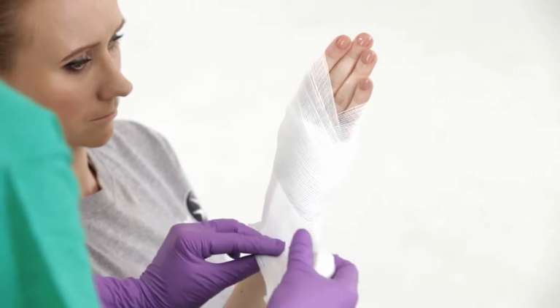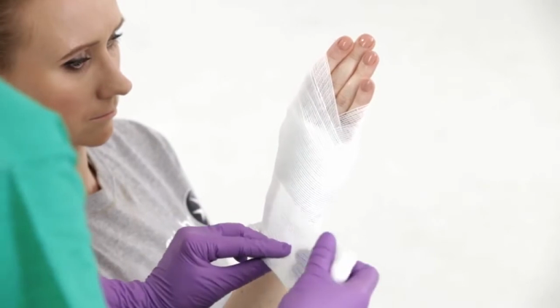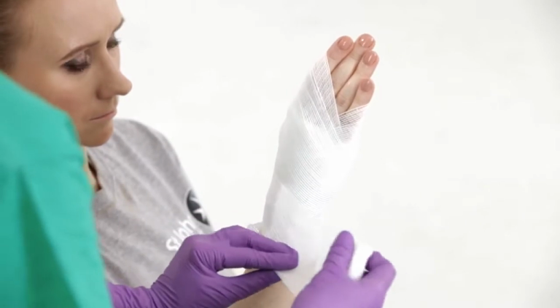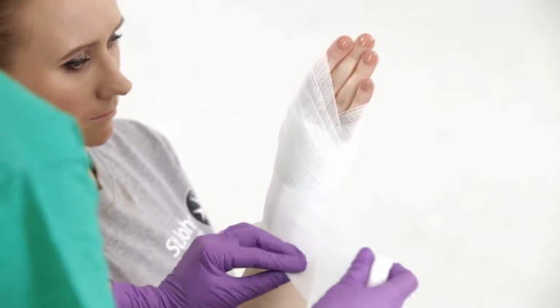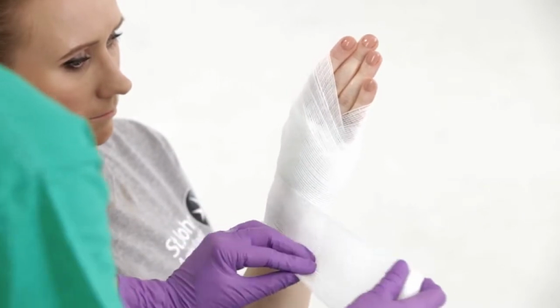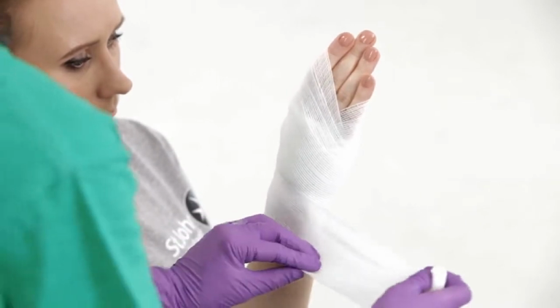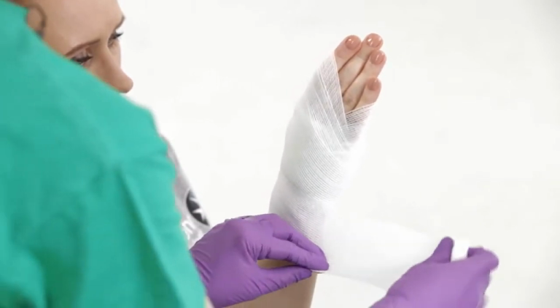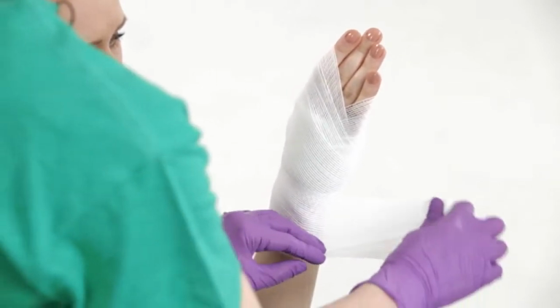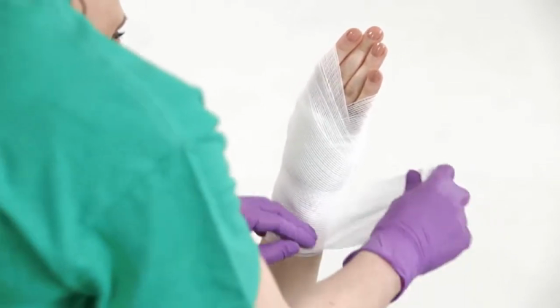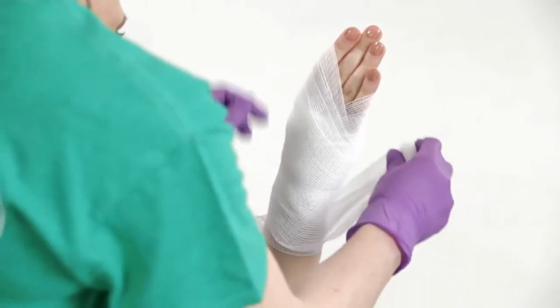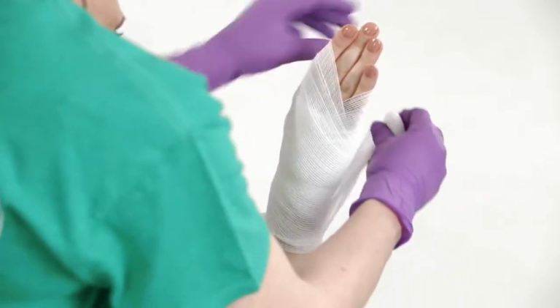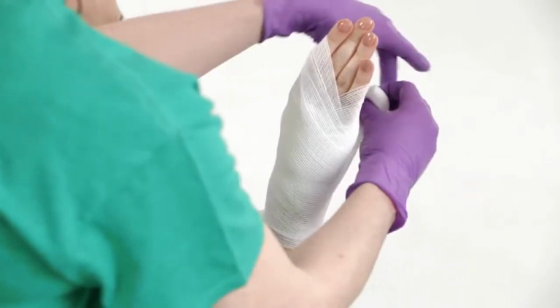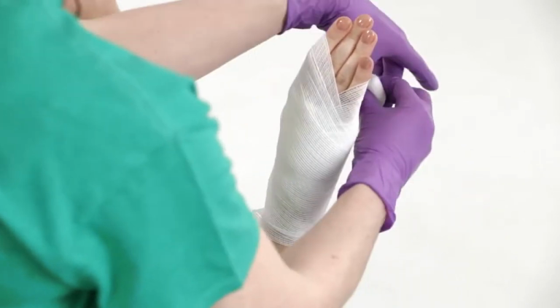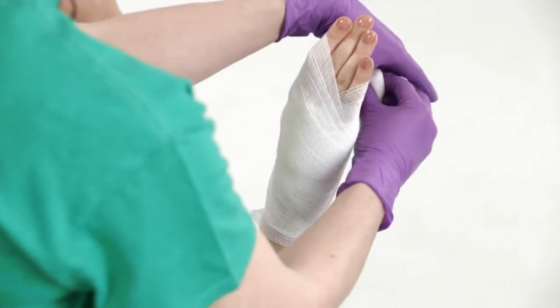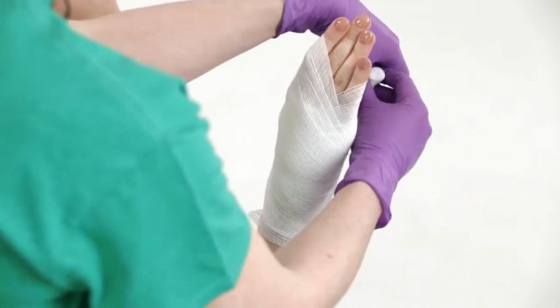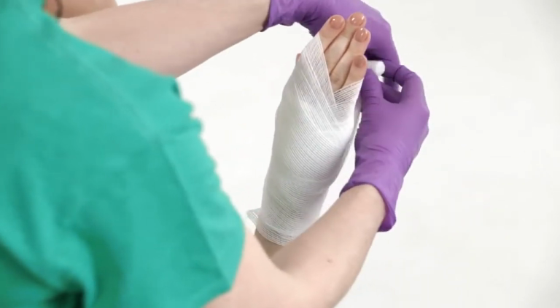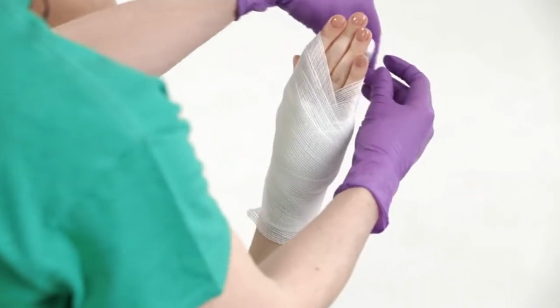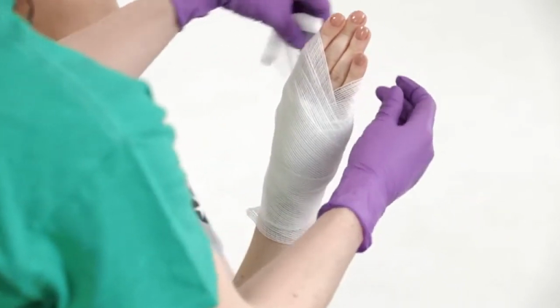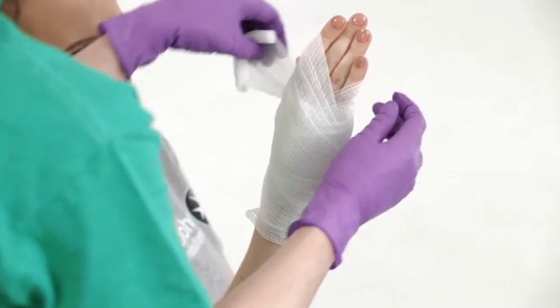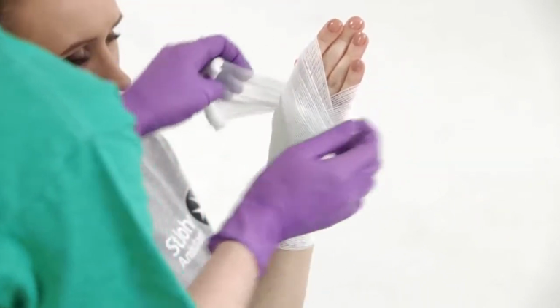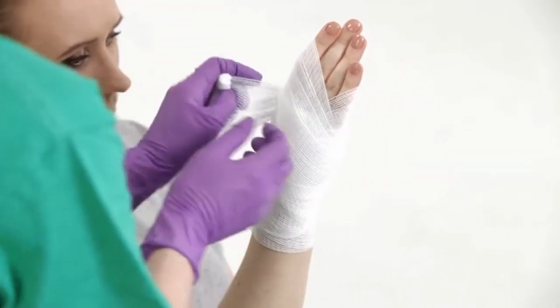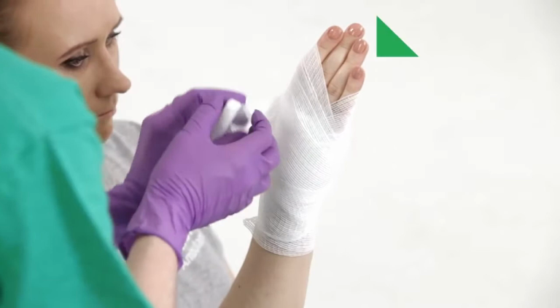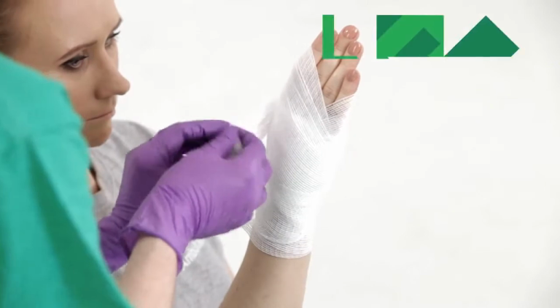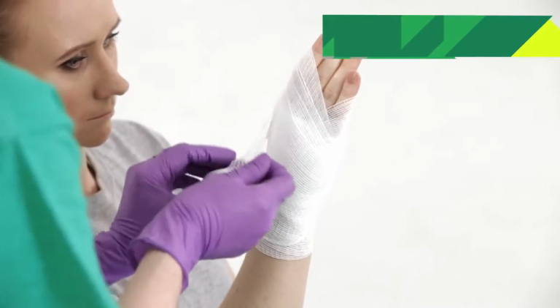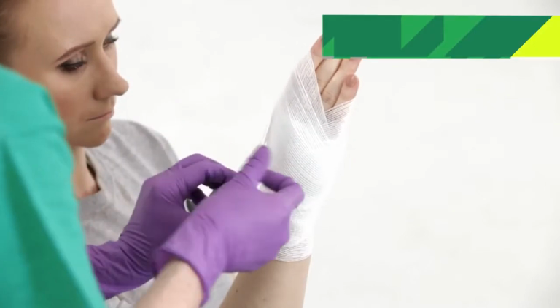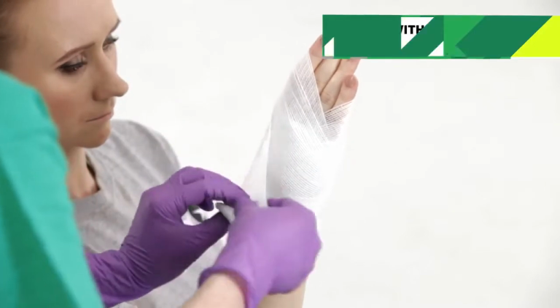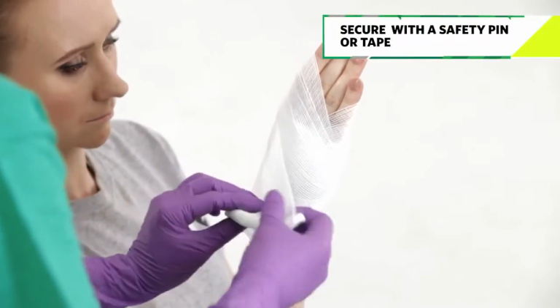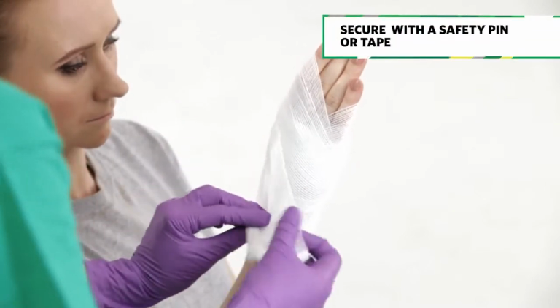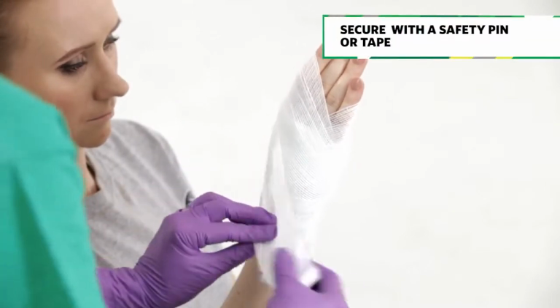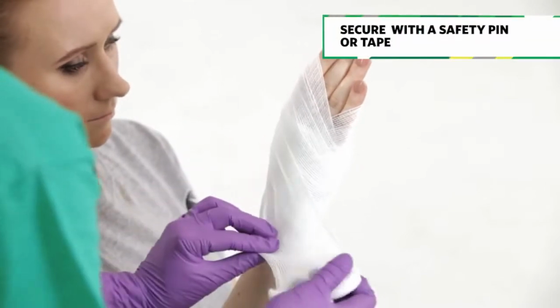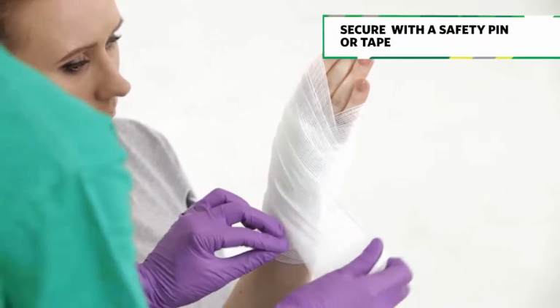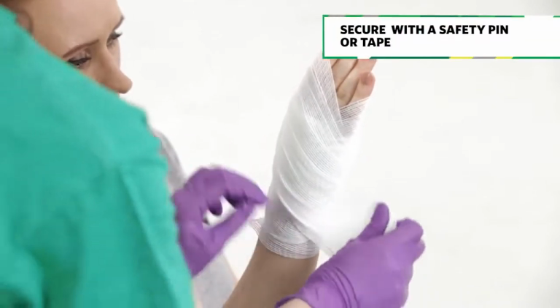Once you've covered the whole of the hand, wrap the bandage straight around the wrist a couple of times and secure with a pin or tape.